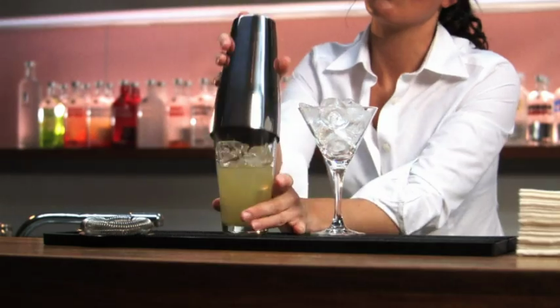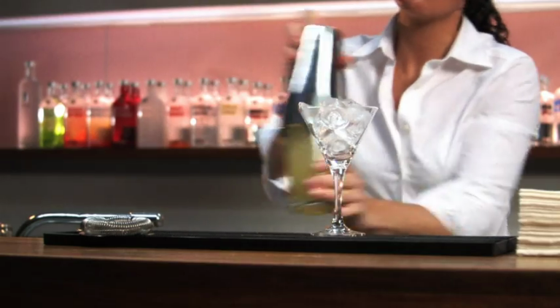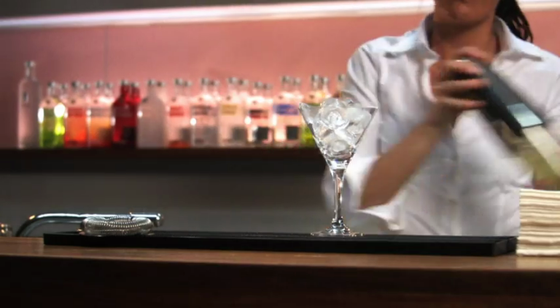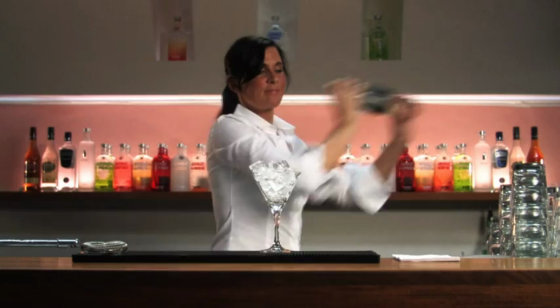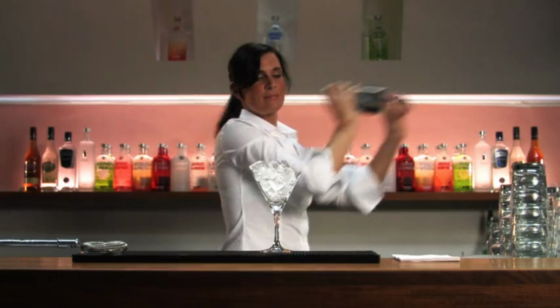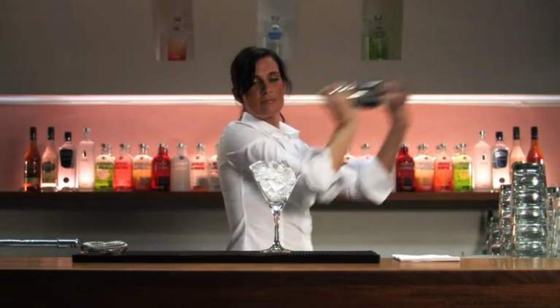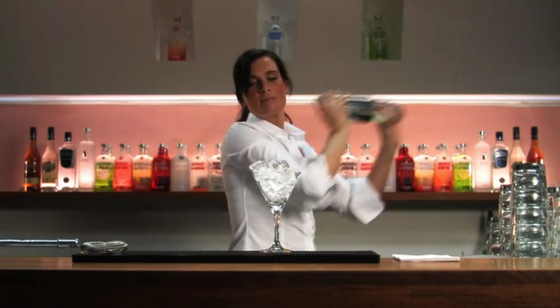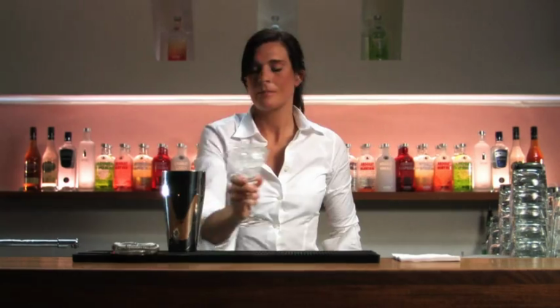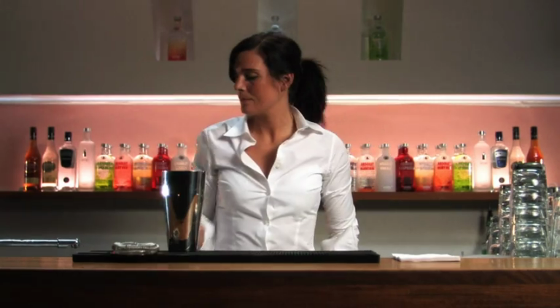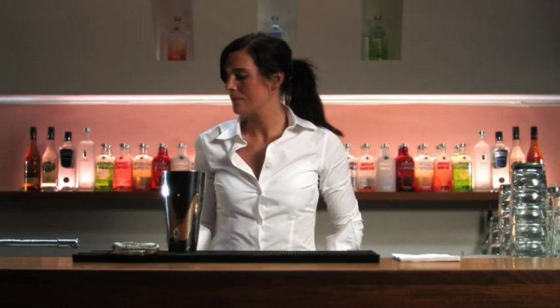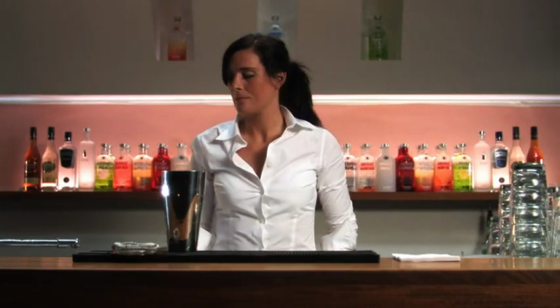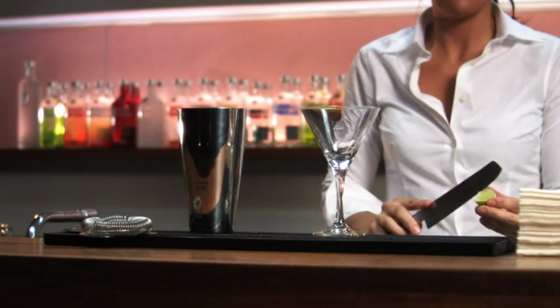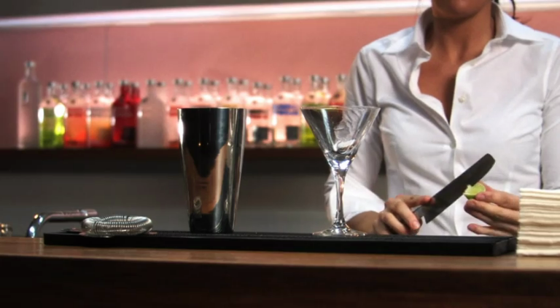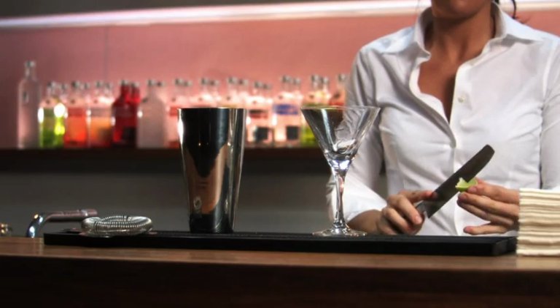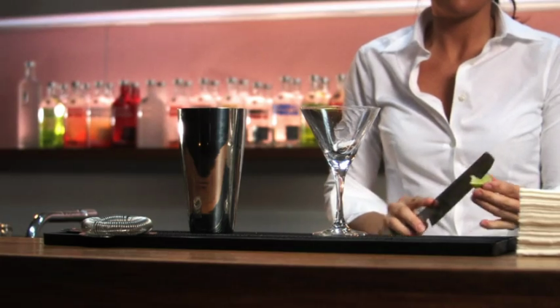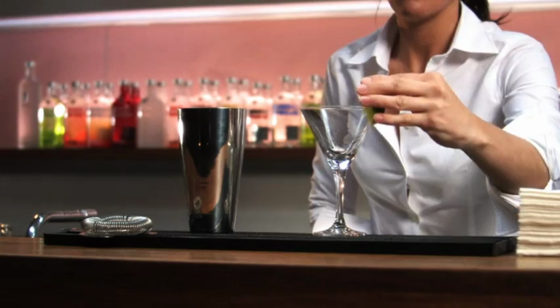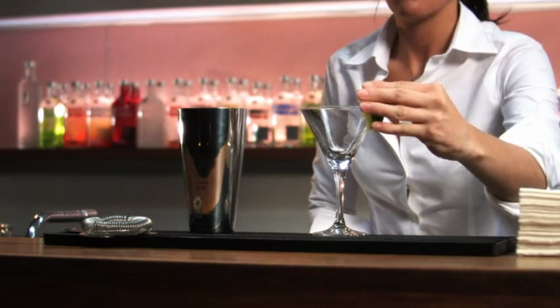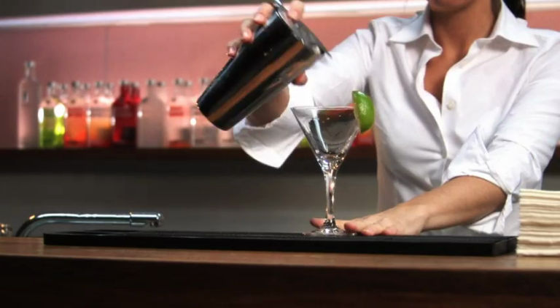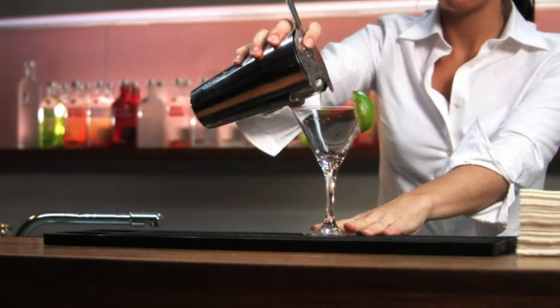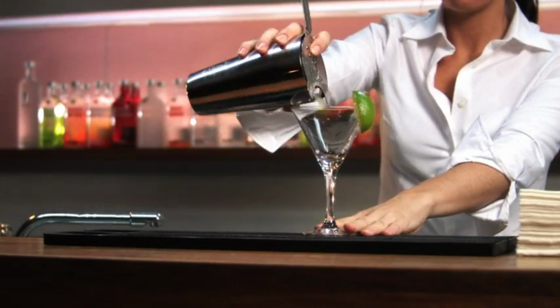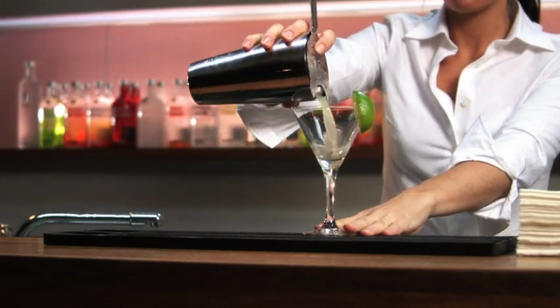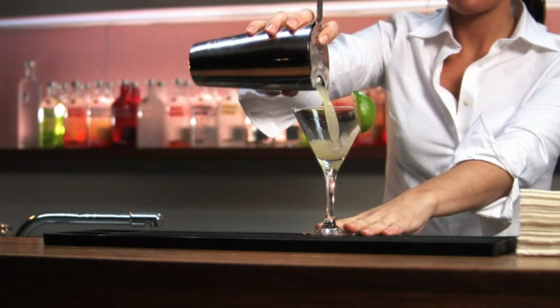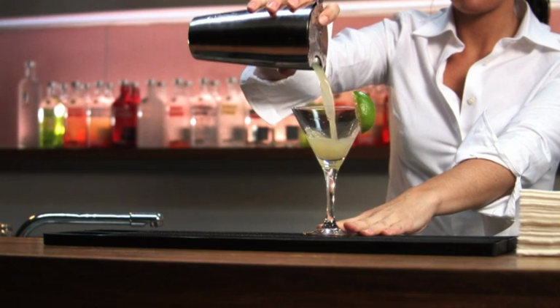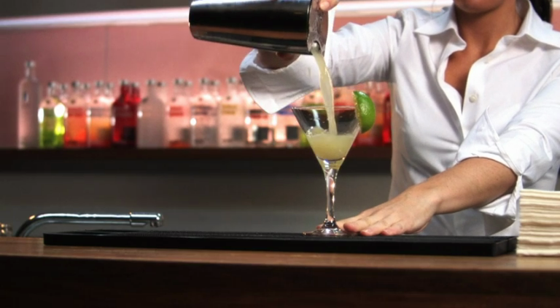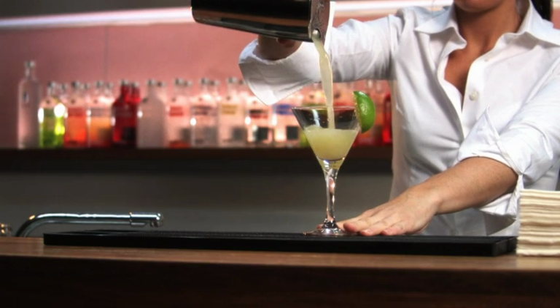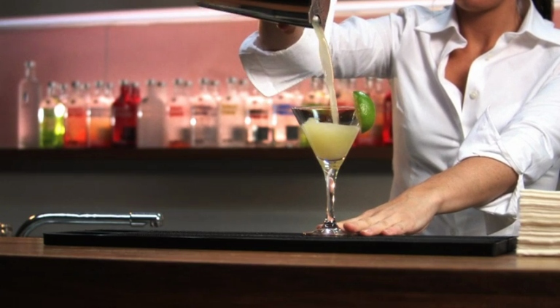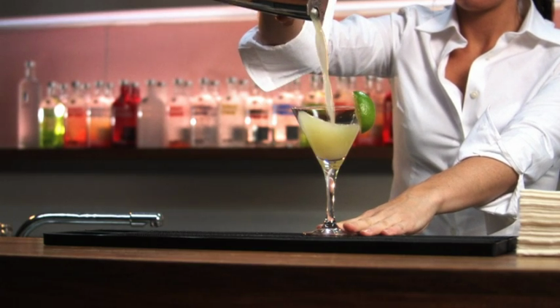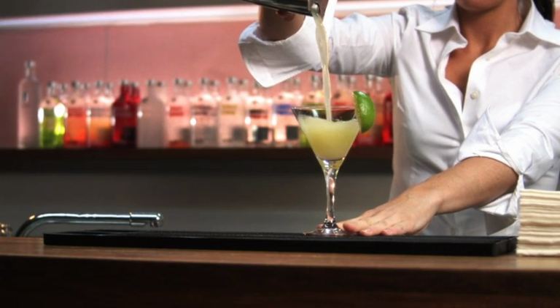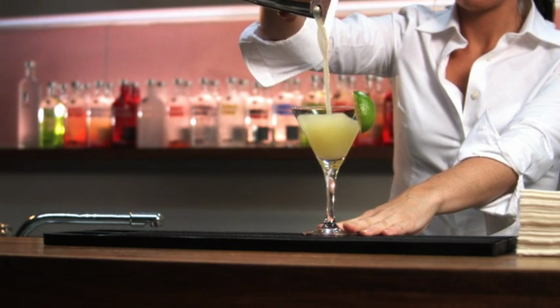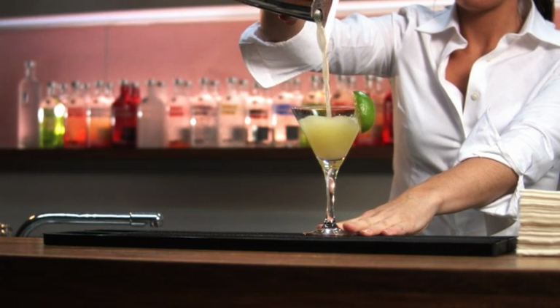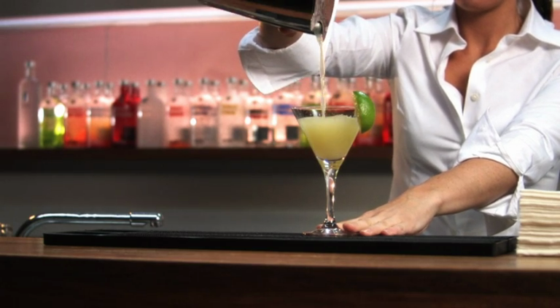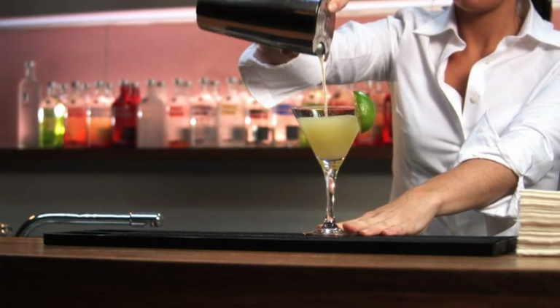Shake the ingredients. Garnish with a wedge of lime. Strain into the well-chilled cocktail glass.